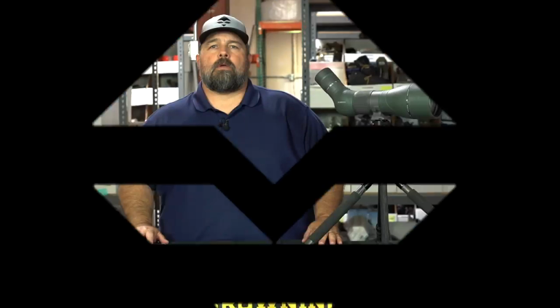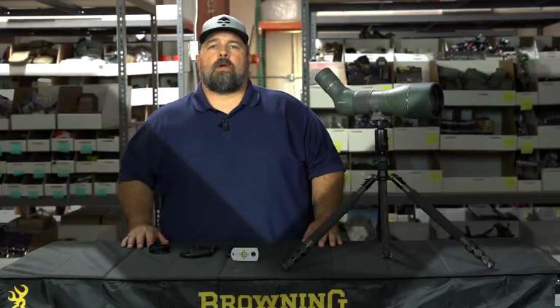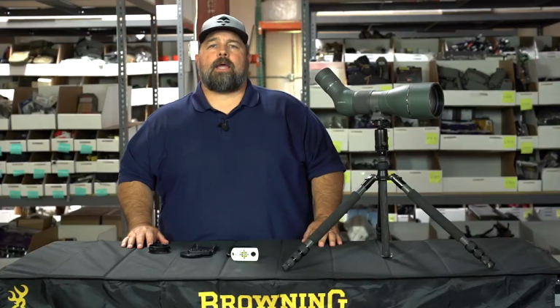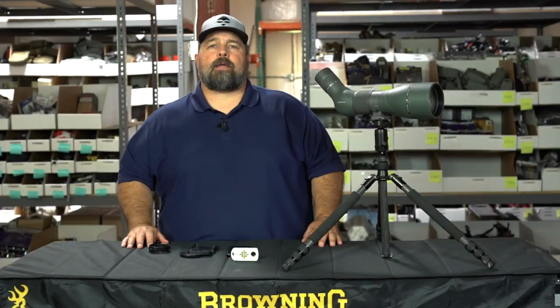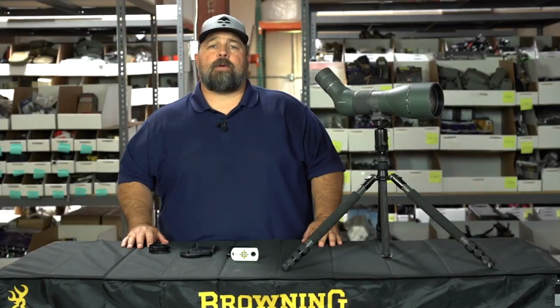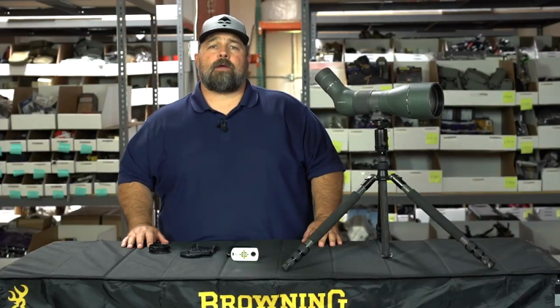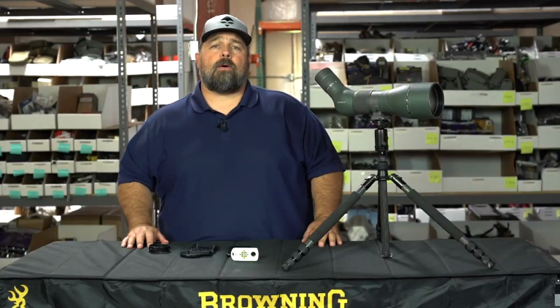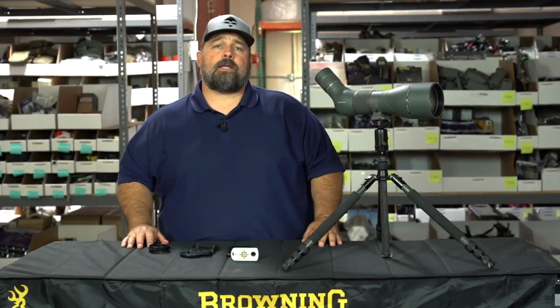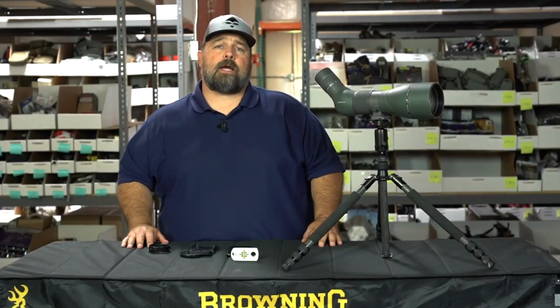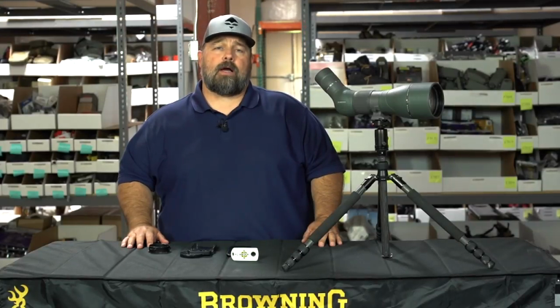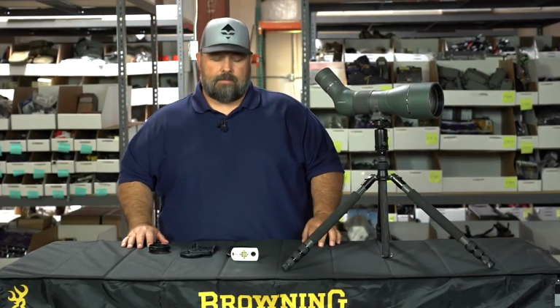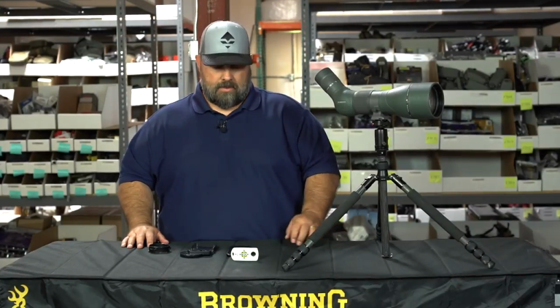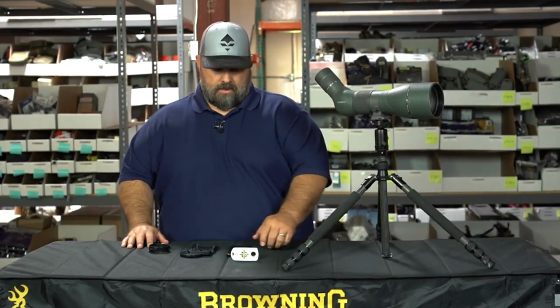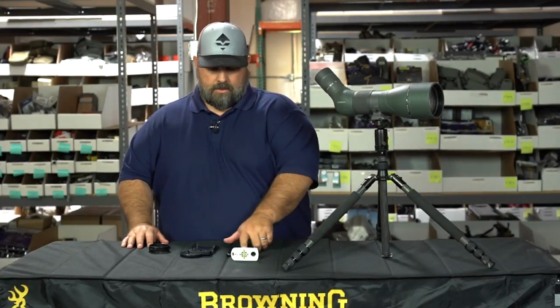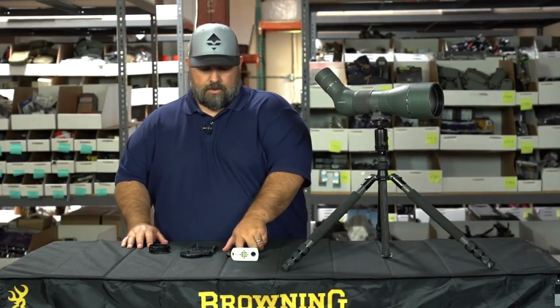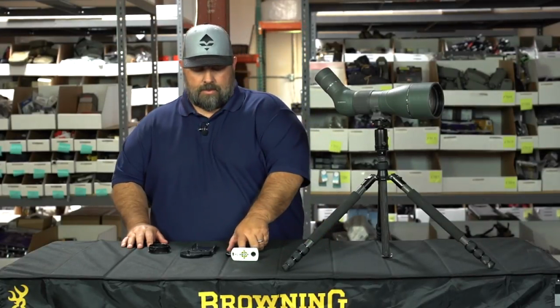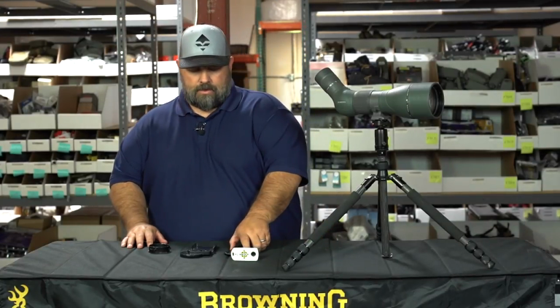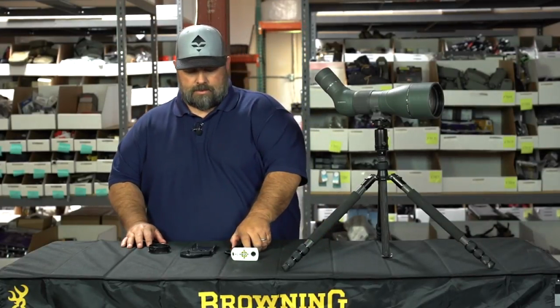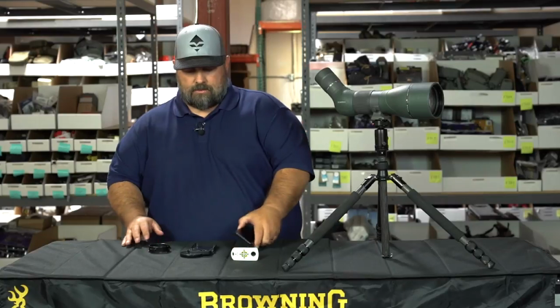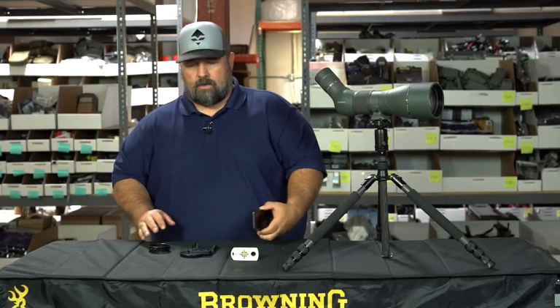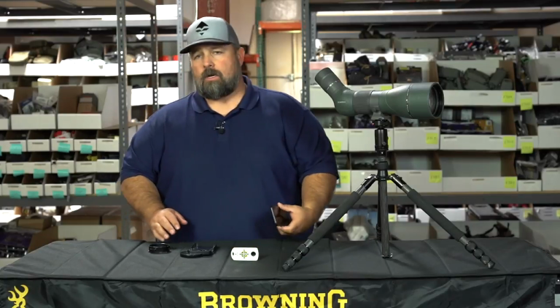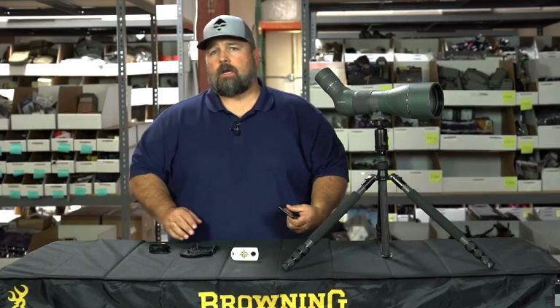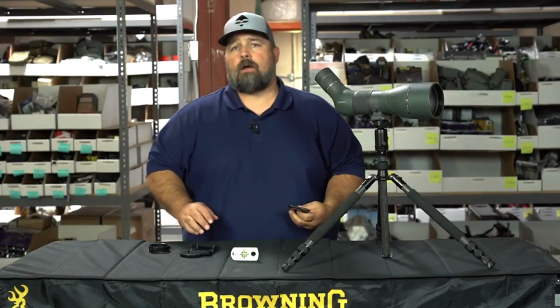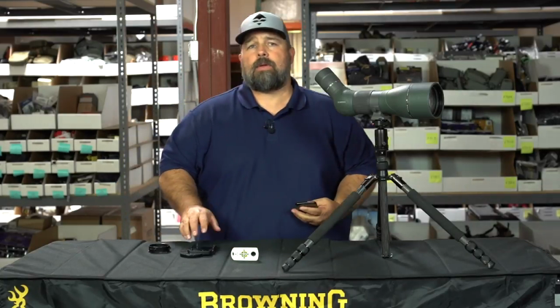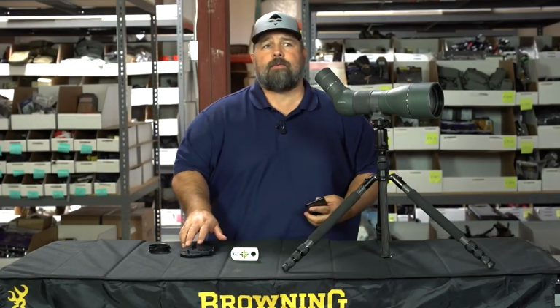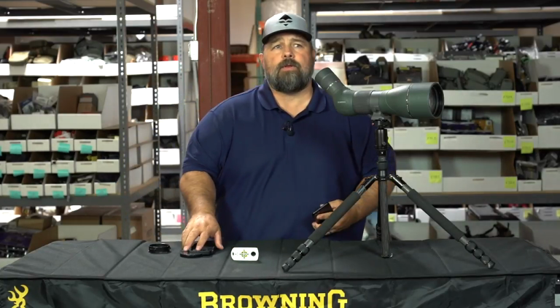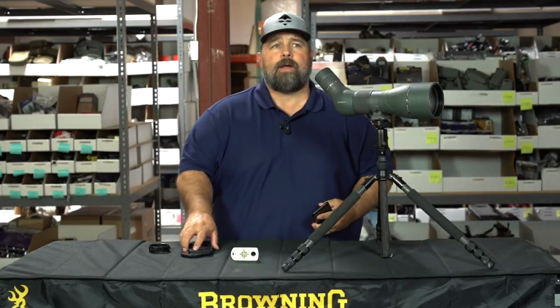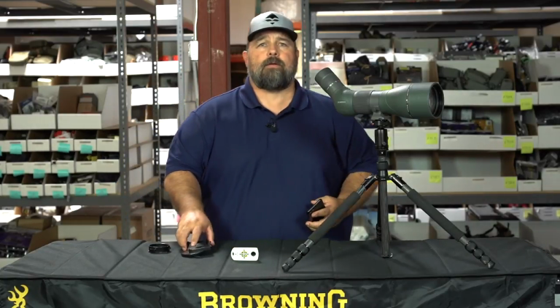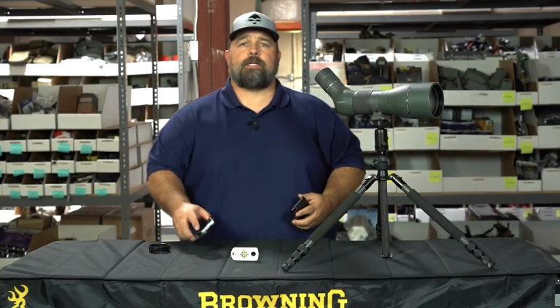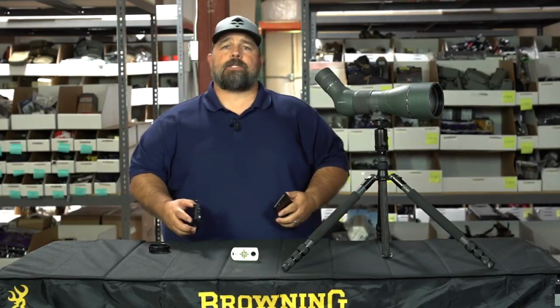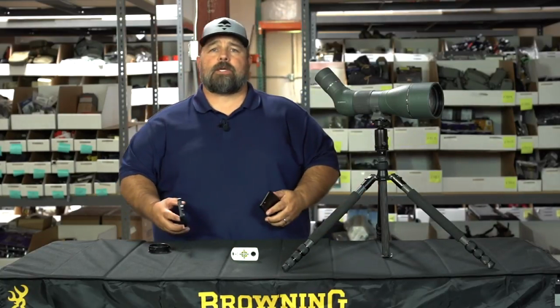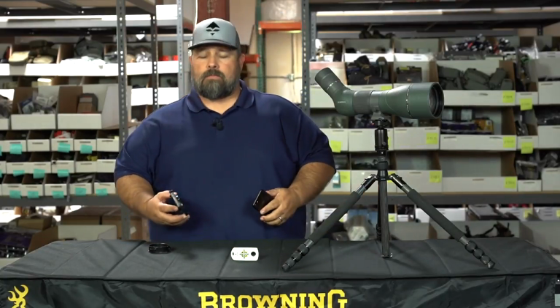Hi, Cody at GoHunt.com. New here in the store, we have a new way to digiscope.